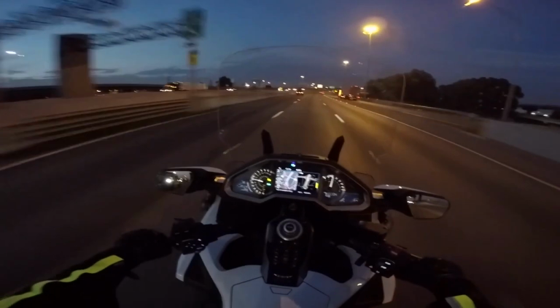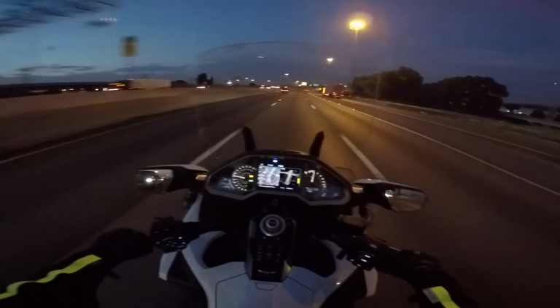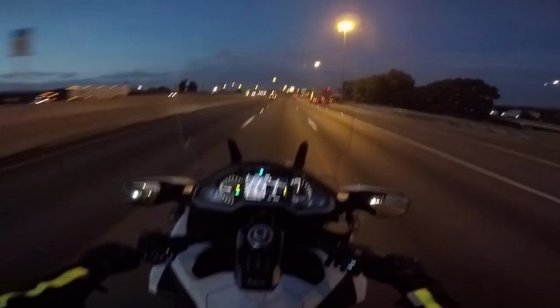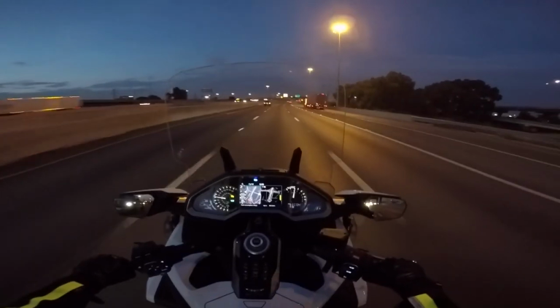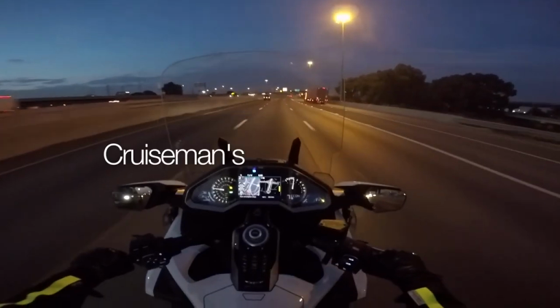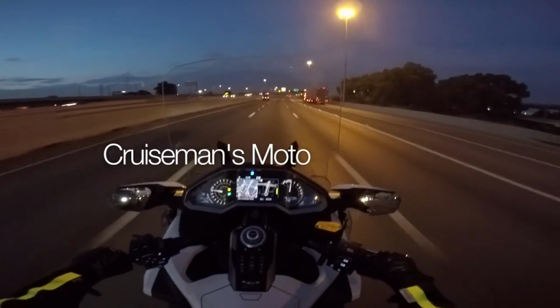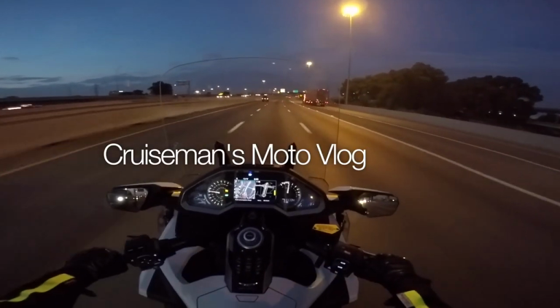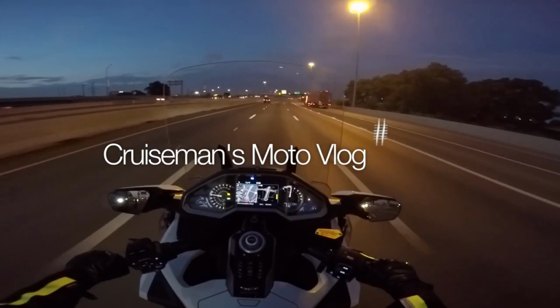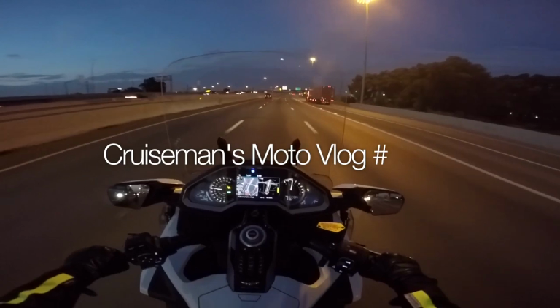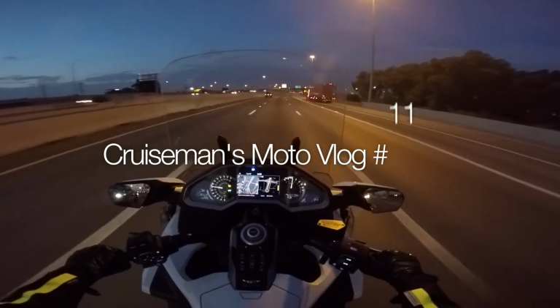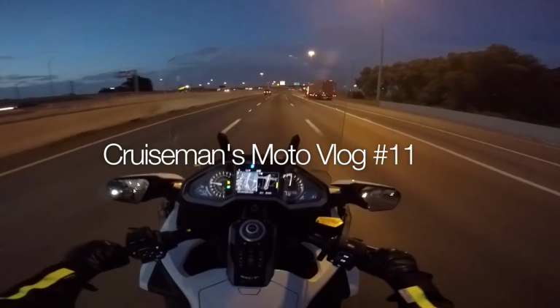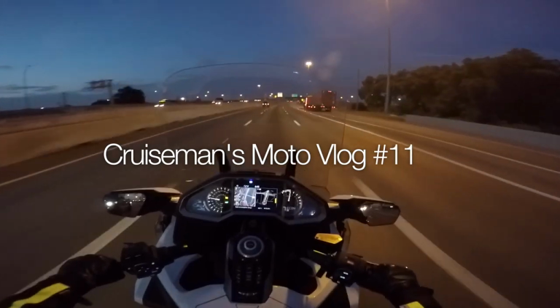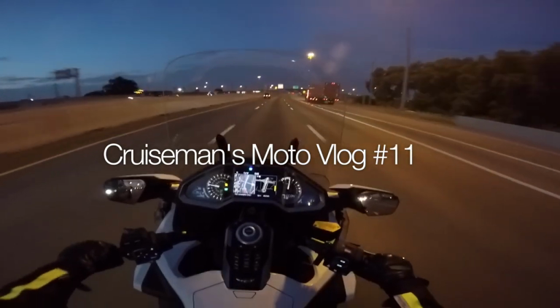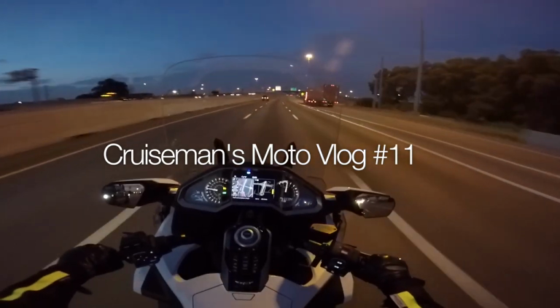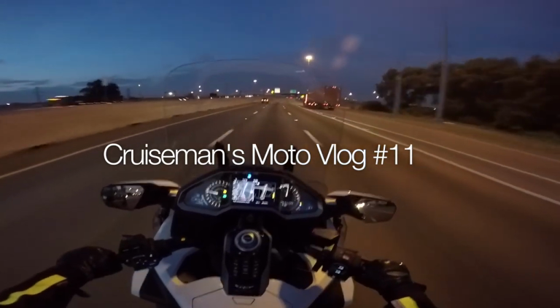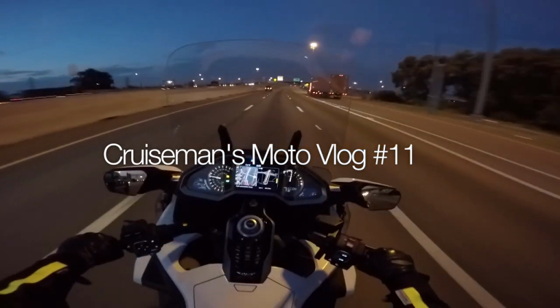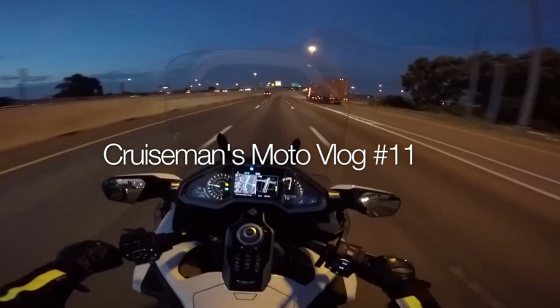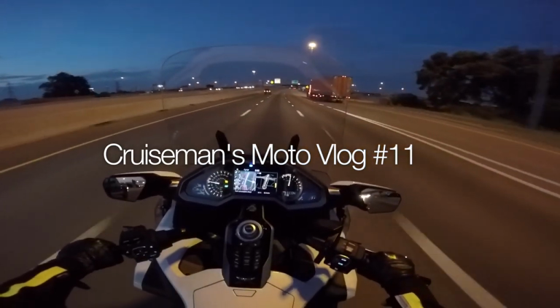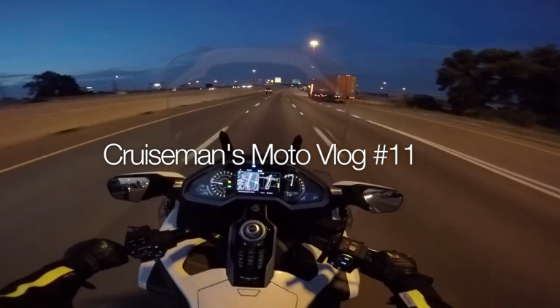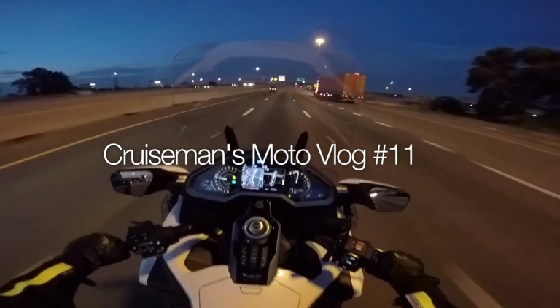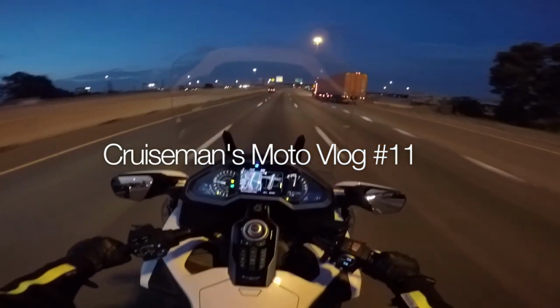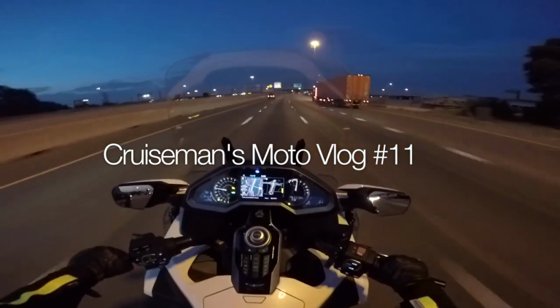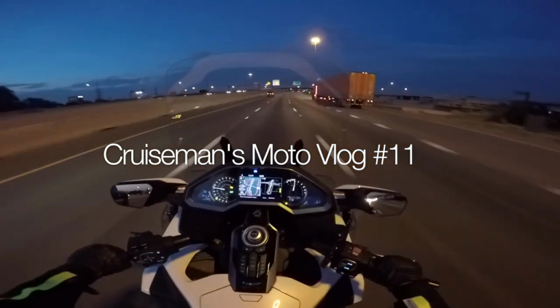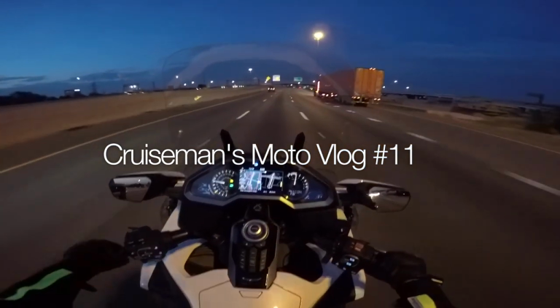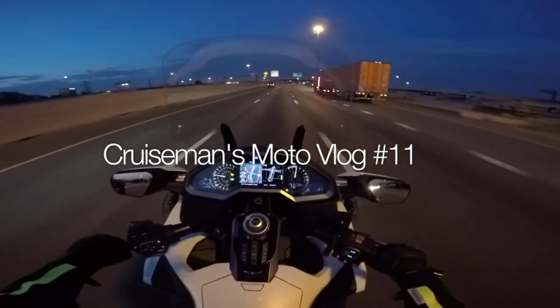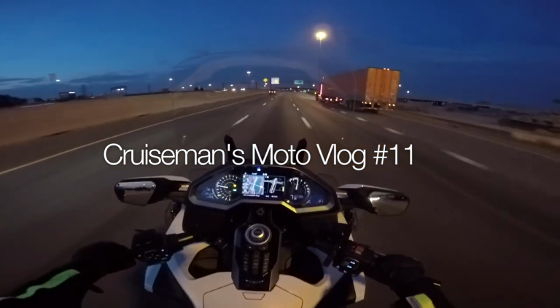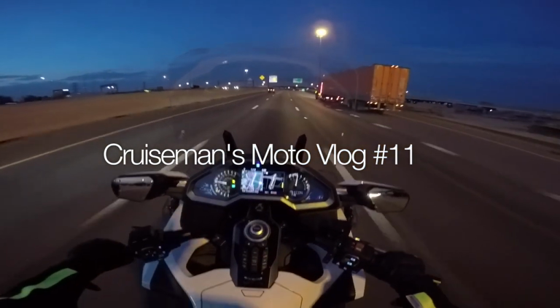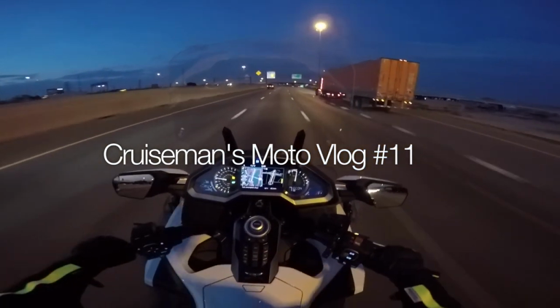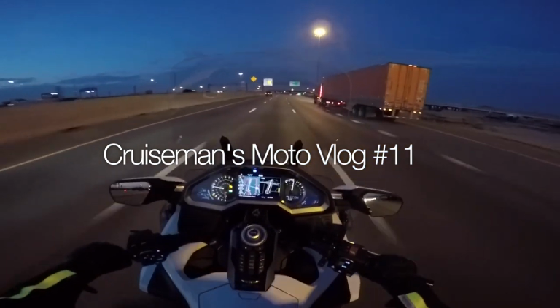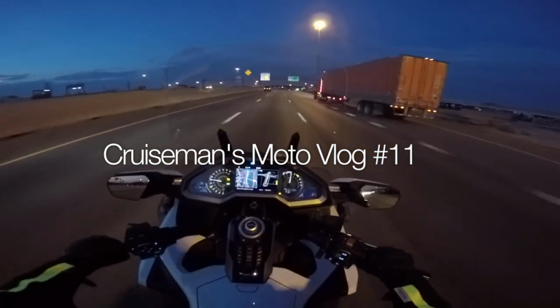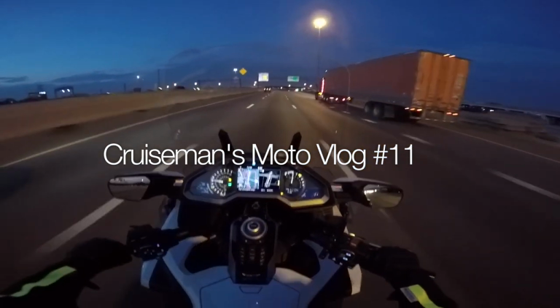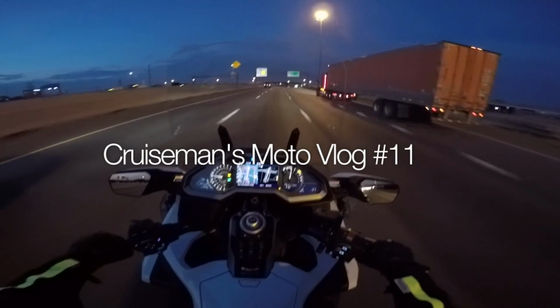Good morning, it's CruiseMan. I'm on I-35 South heading to Bryan, Texas.